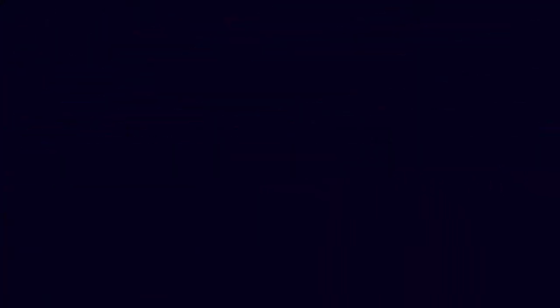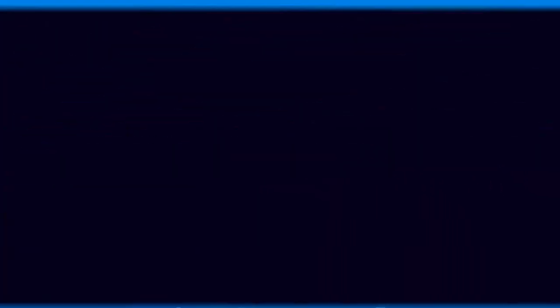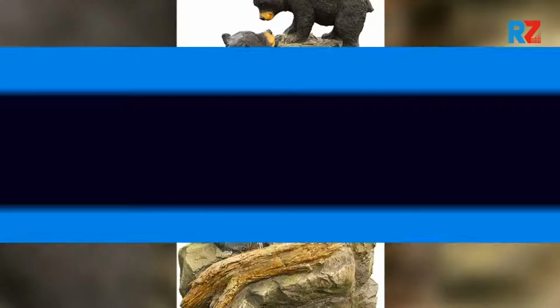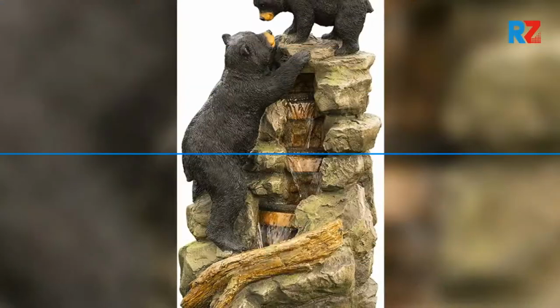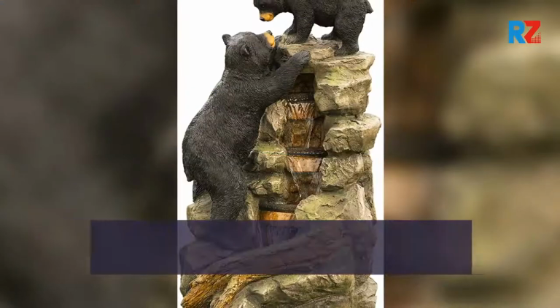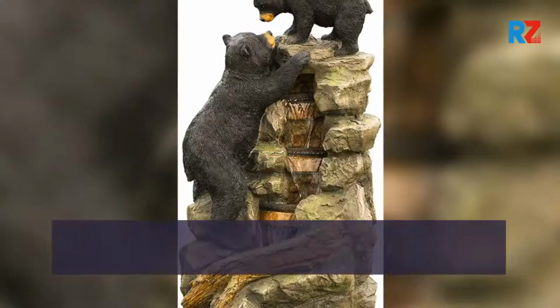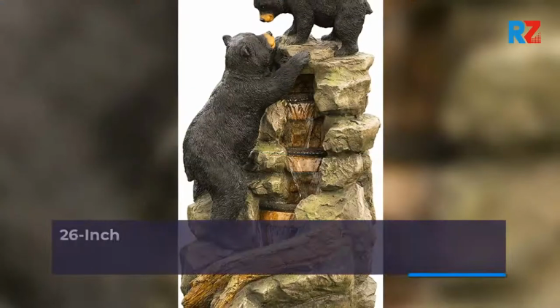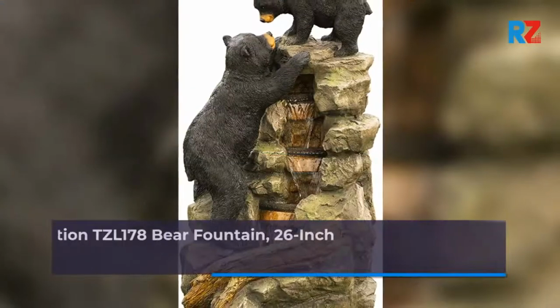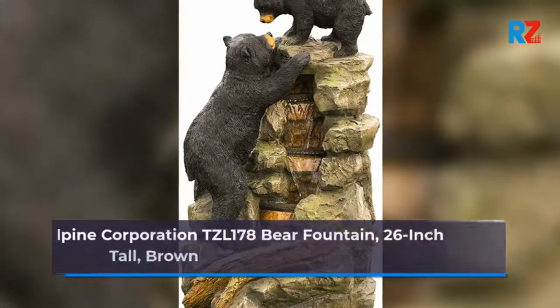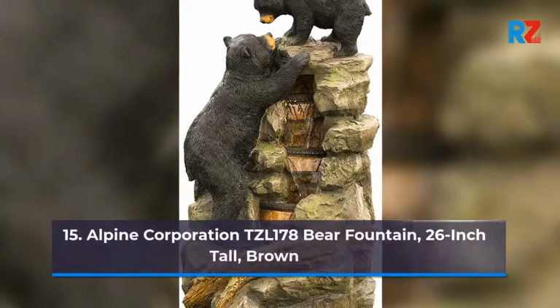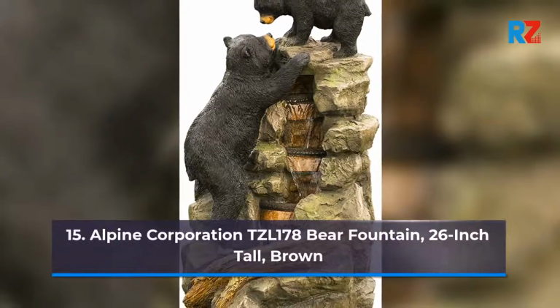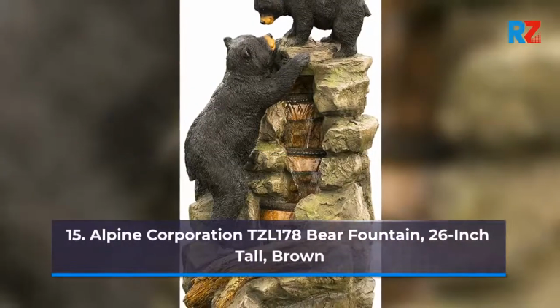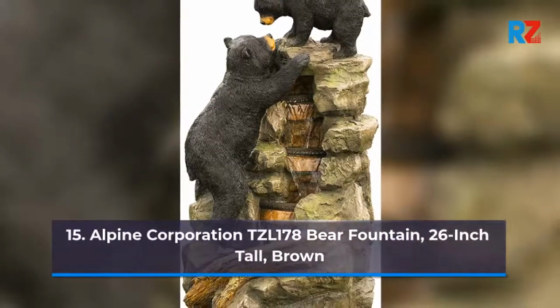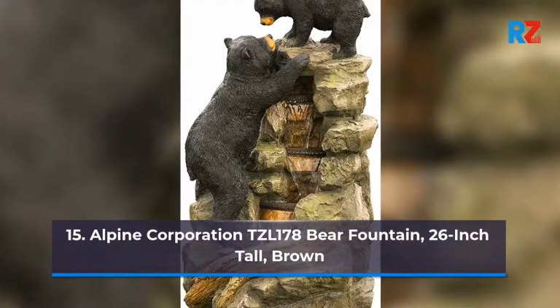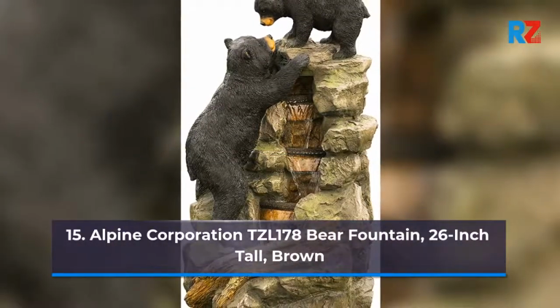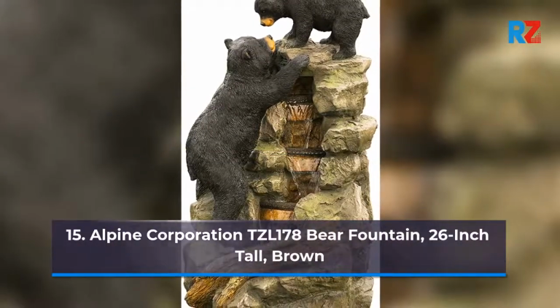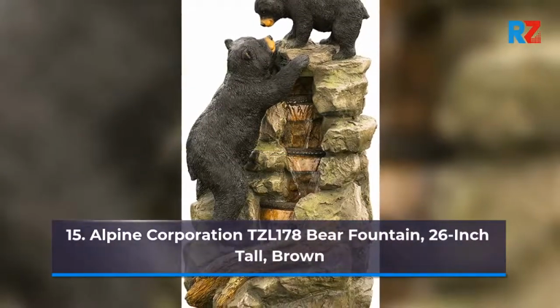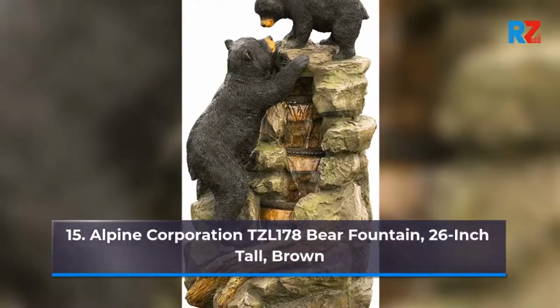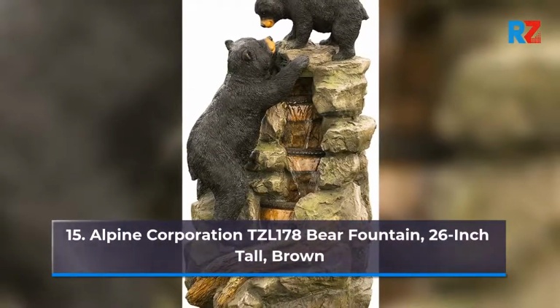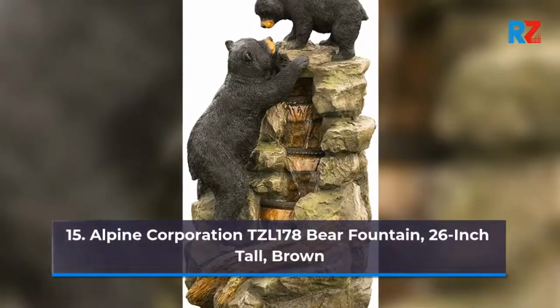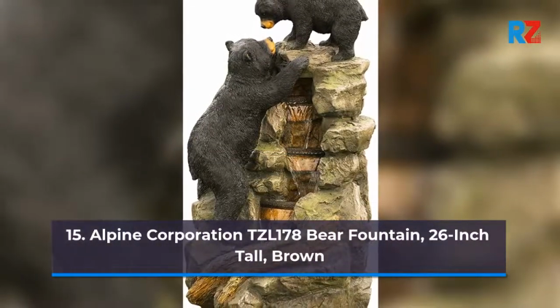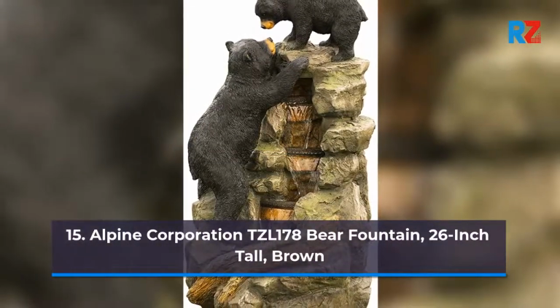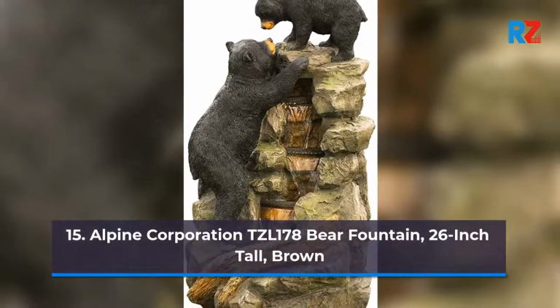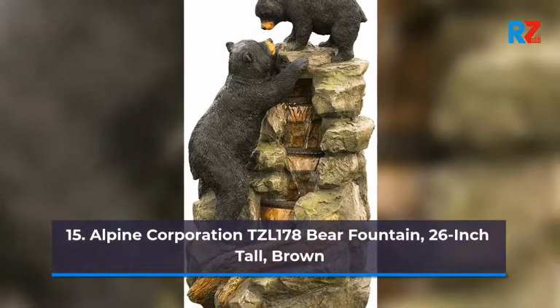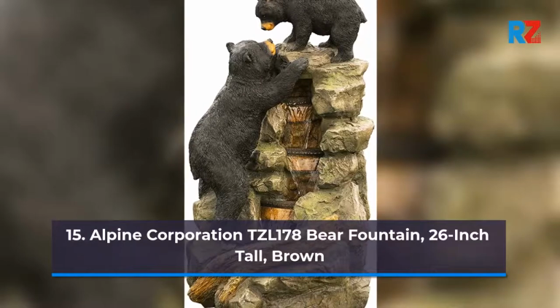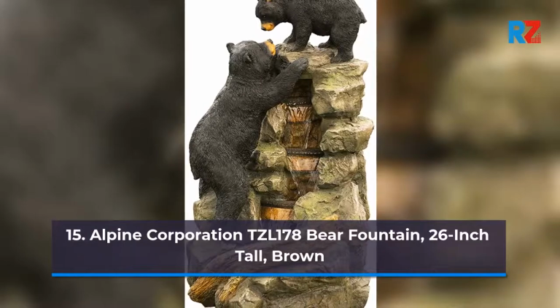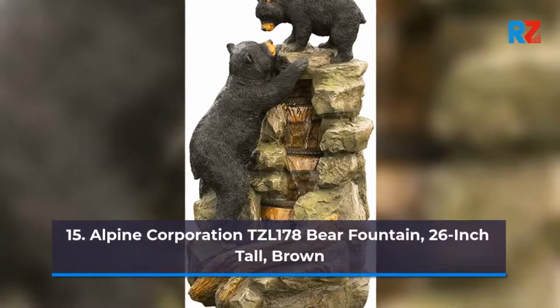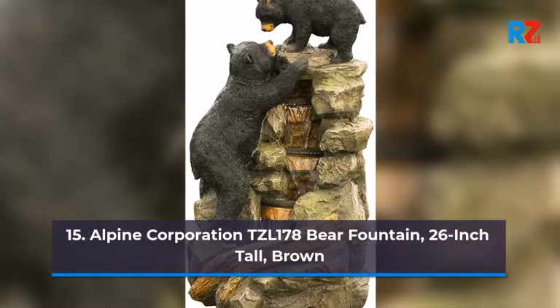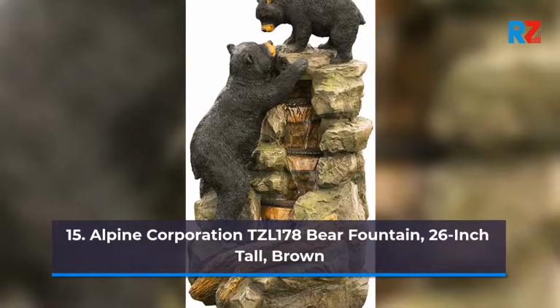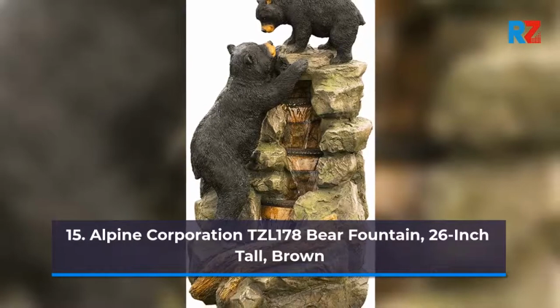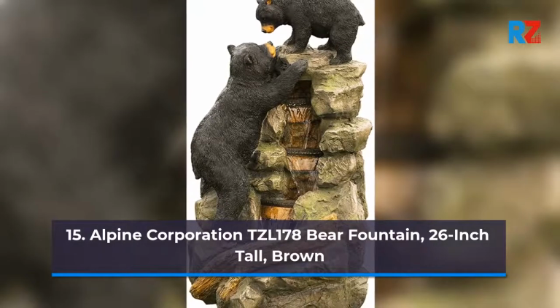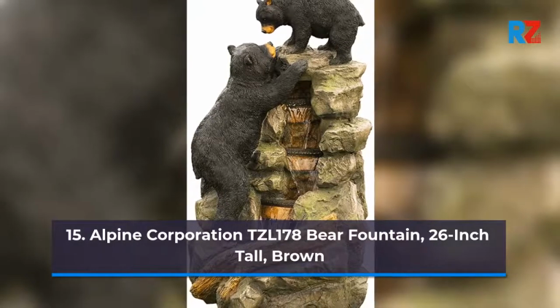15. Alpine Corporation TZL178 Bear Fountain, 26-Inch Tall, Brown.